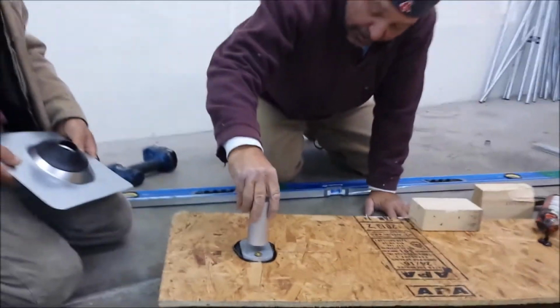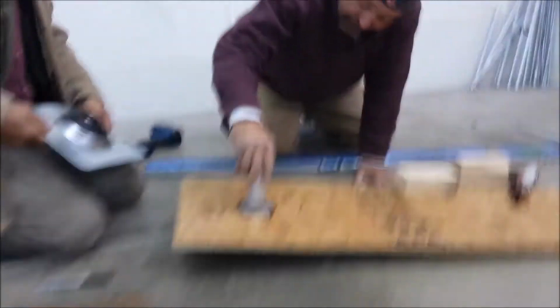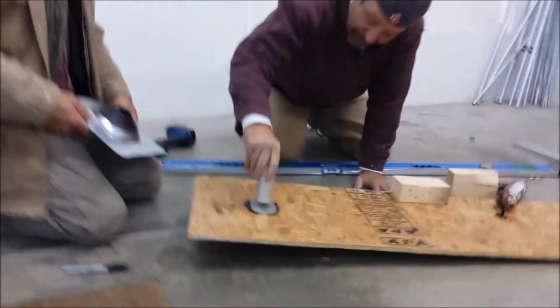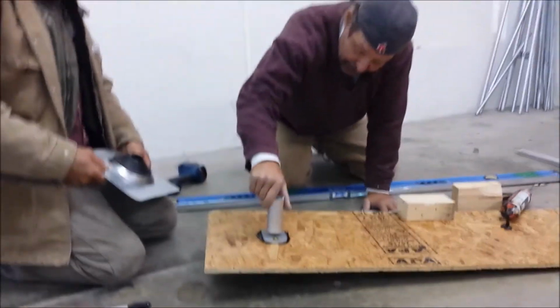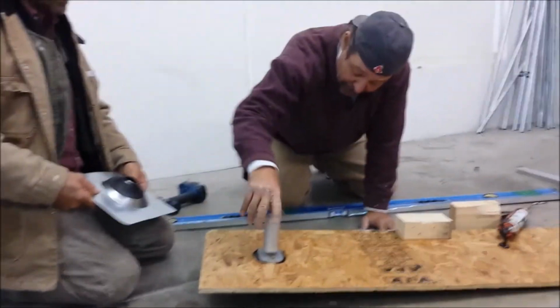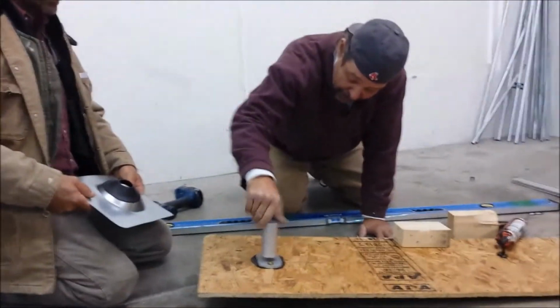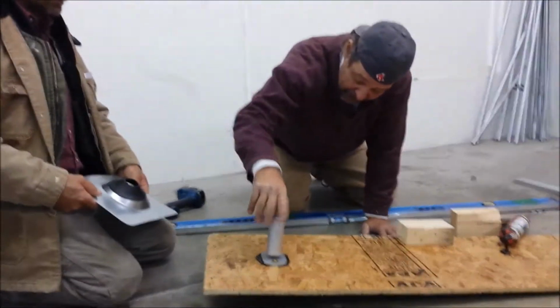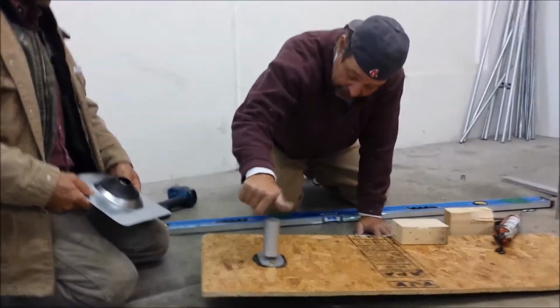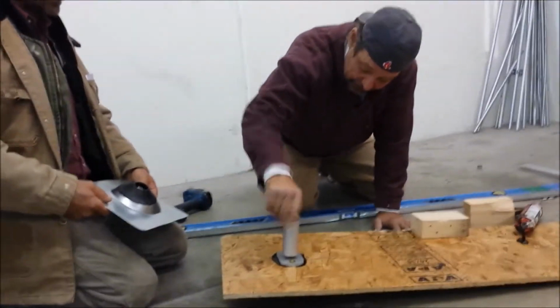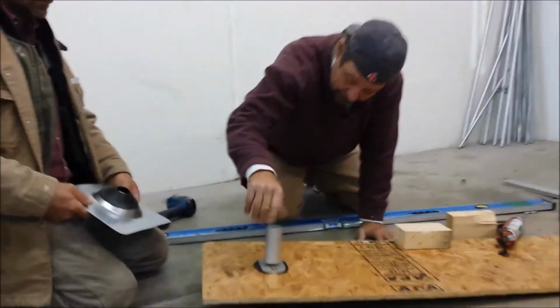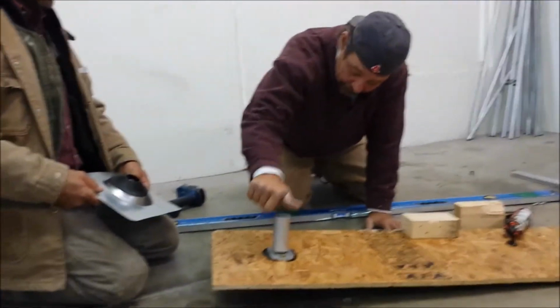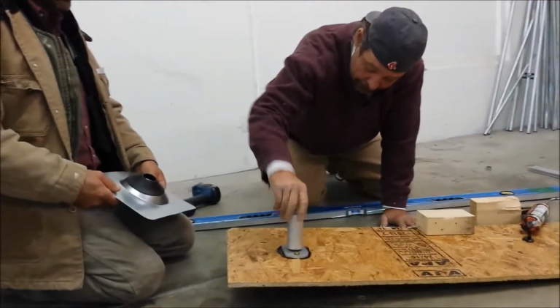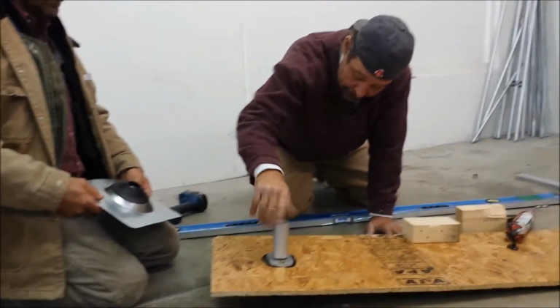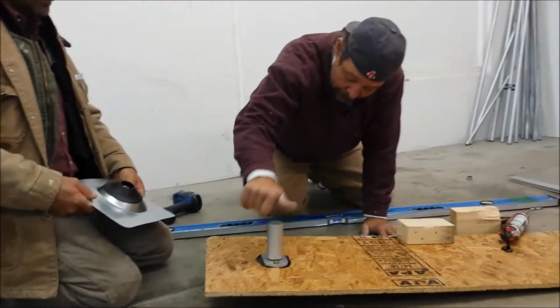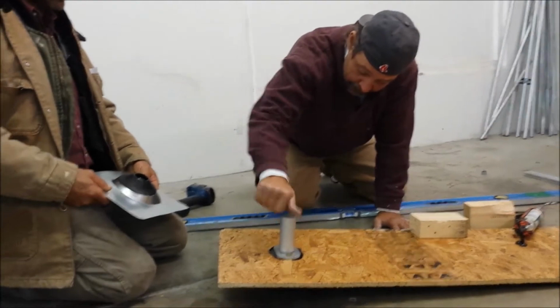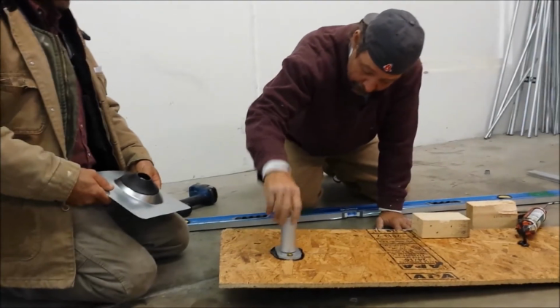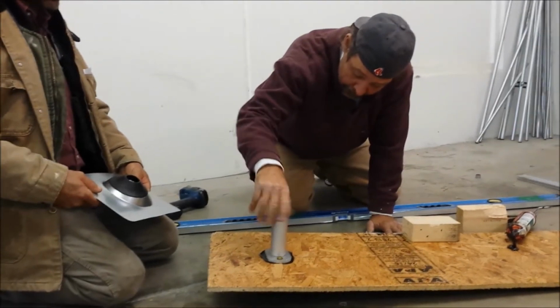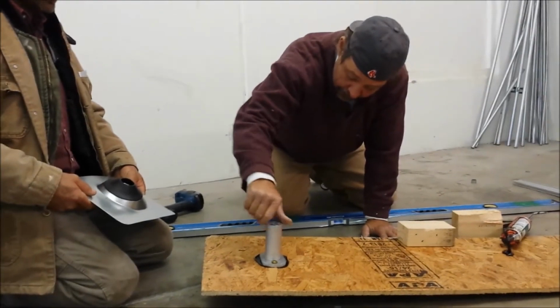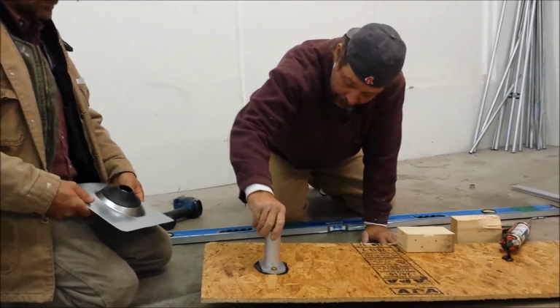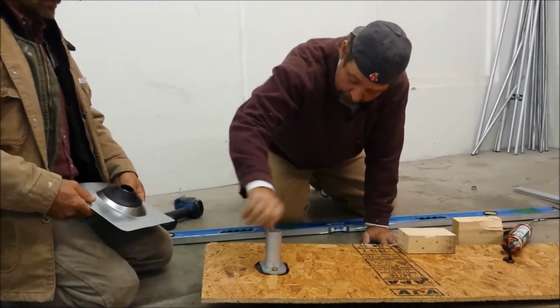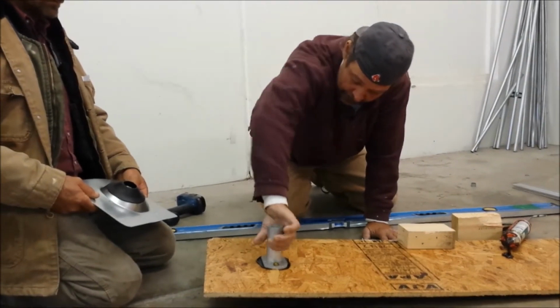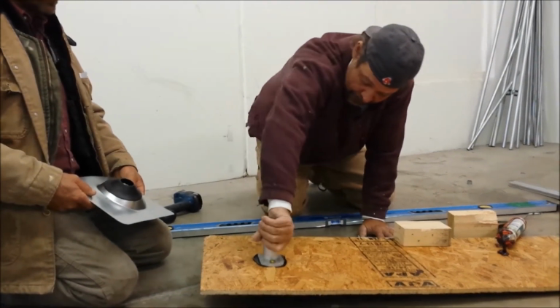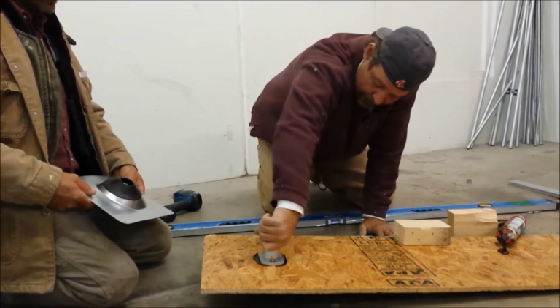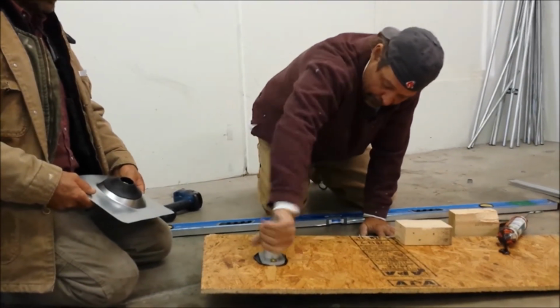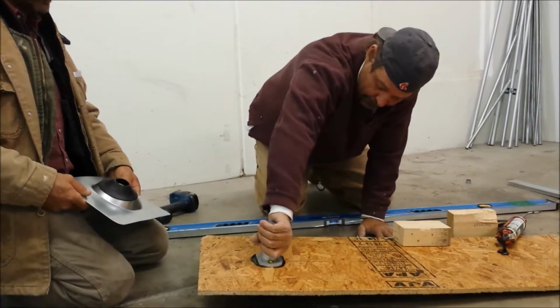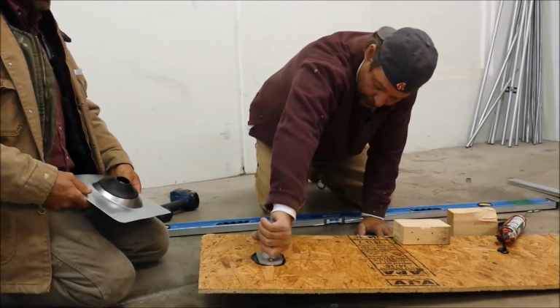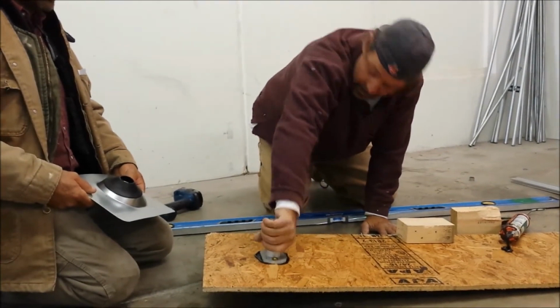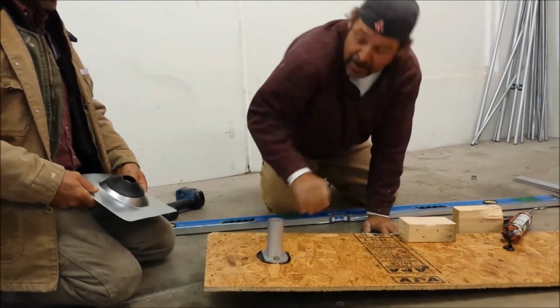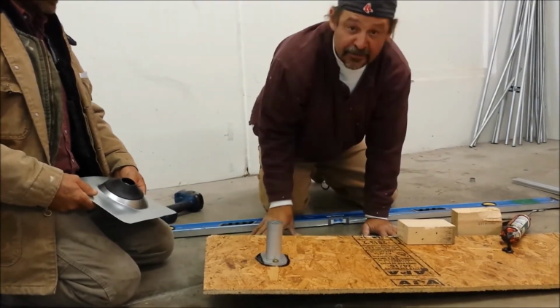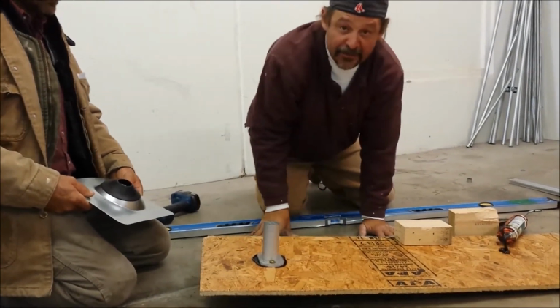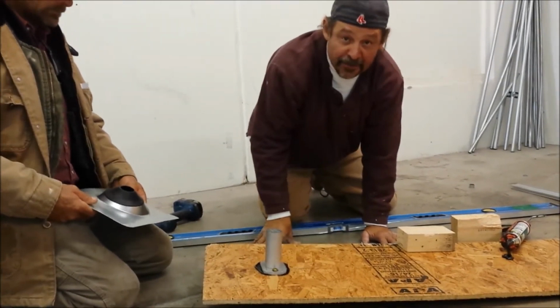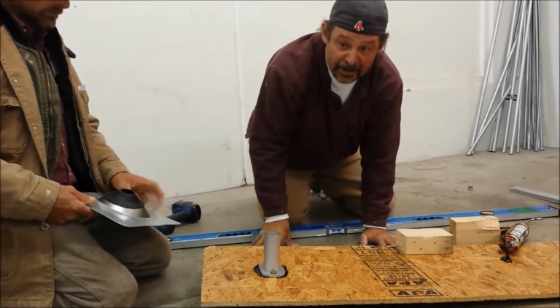Then the standoff itself goes on, and it's ready for the flashing.